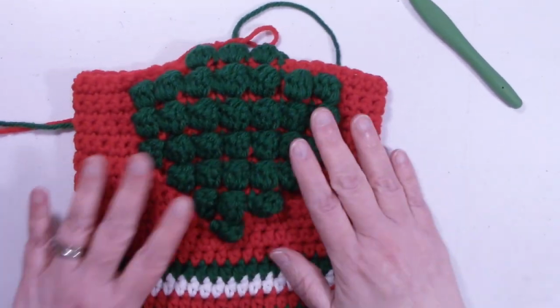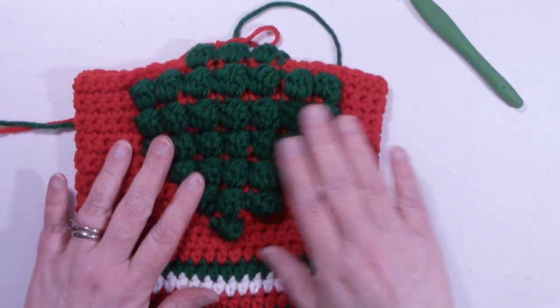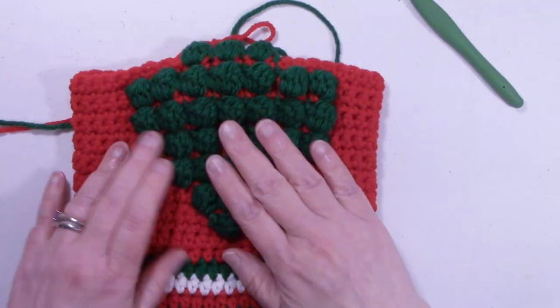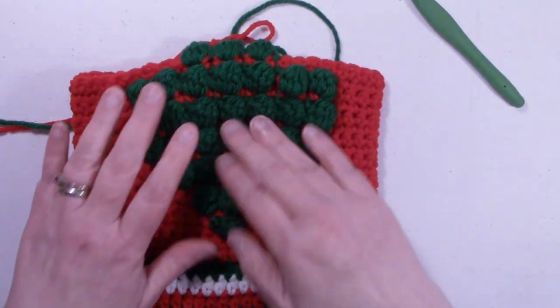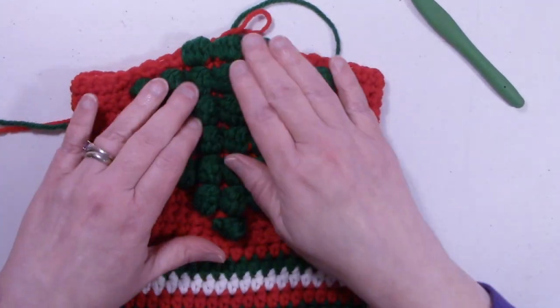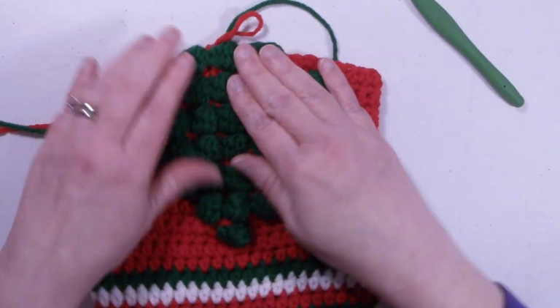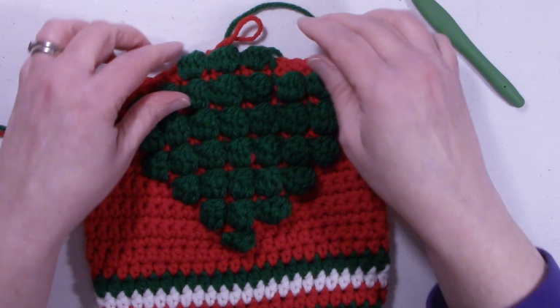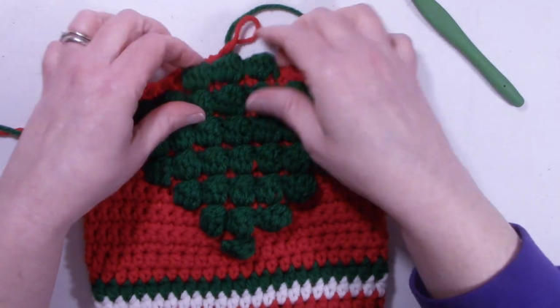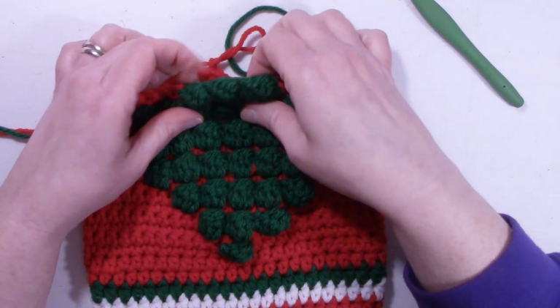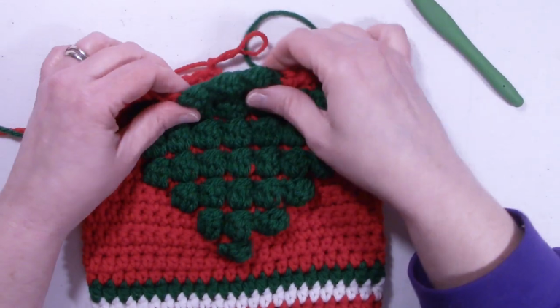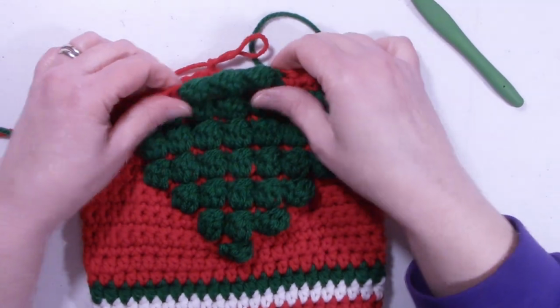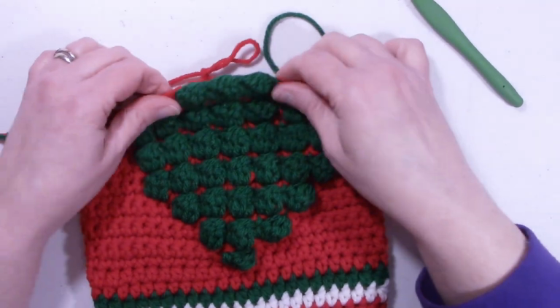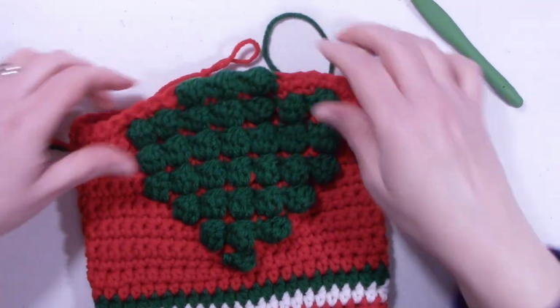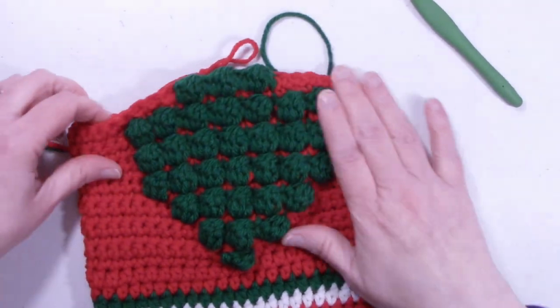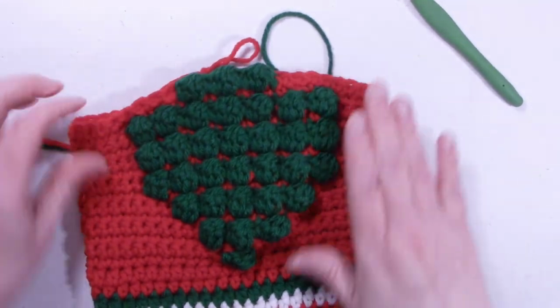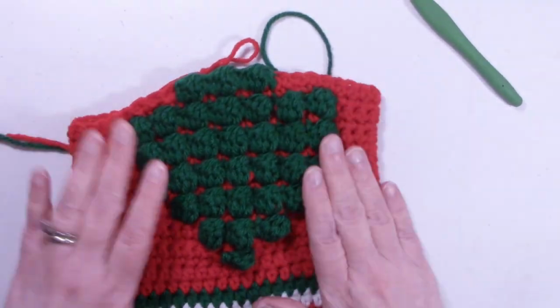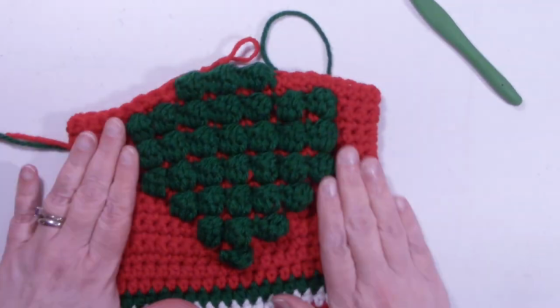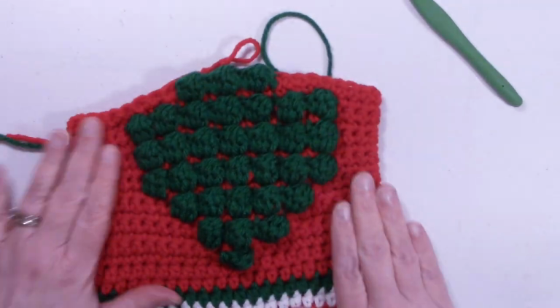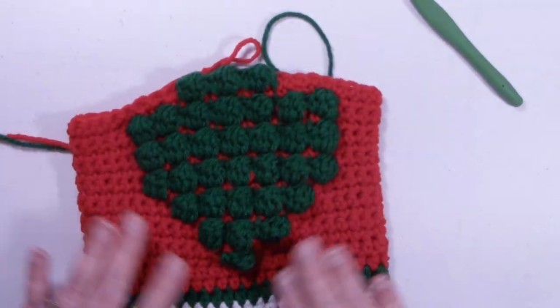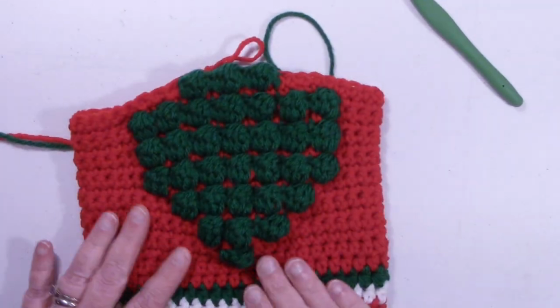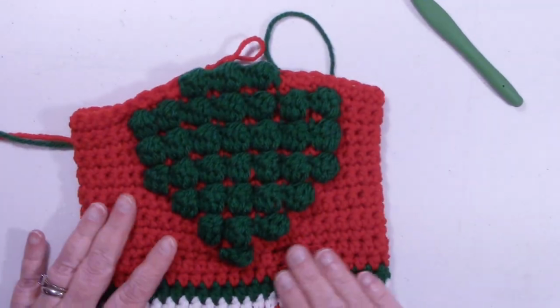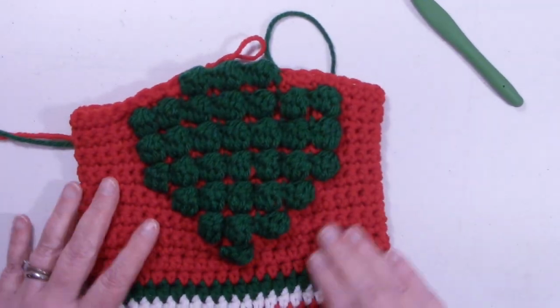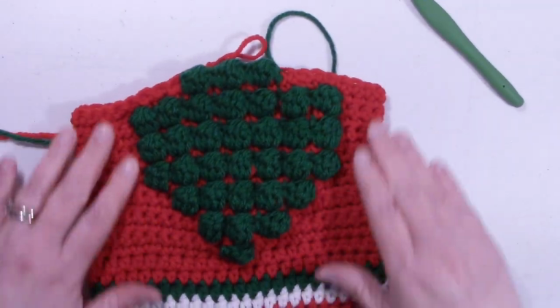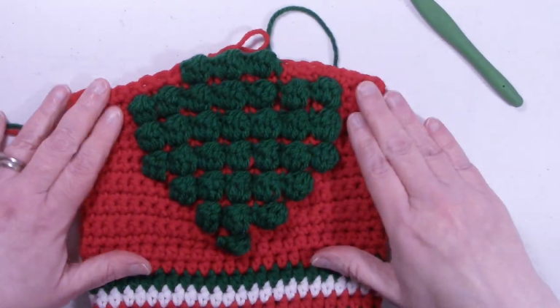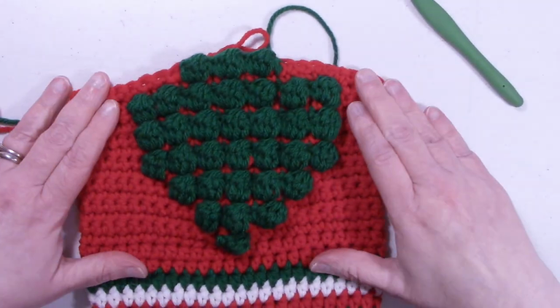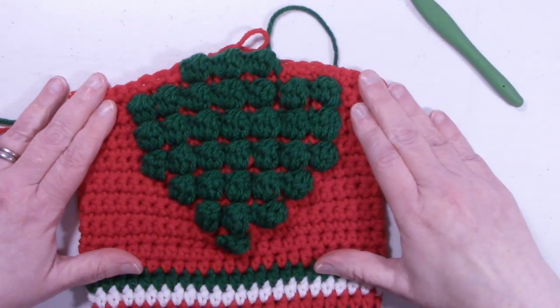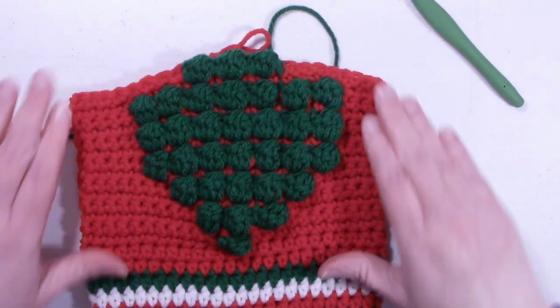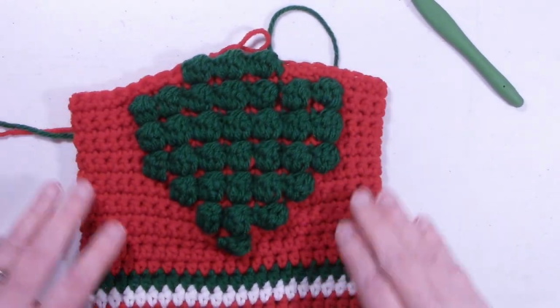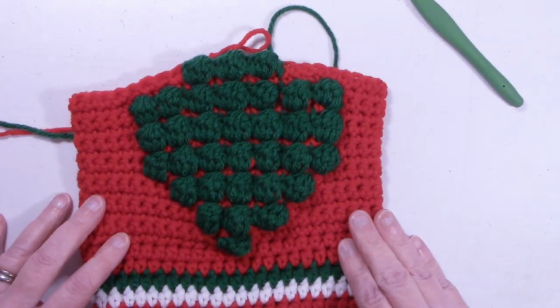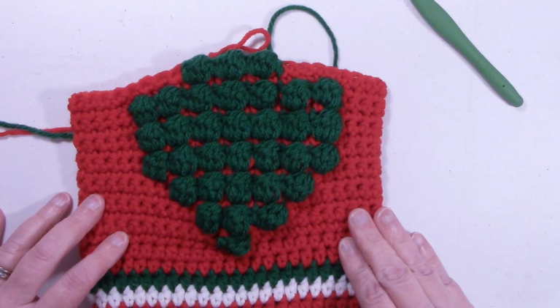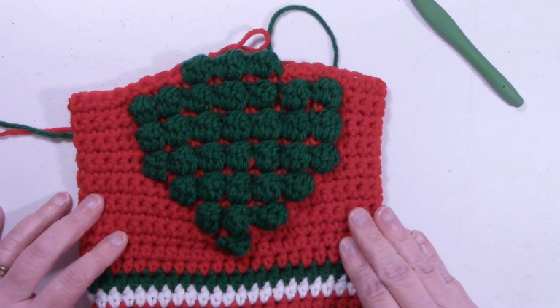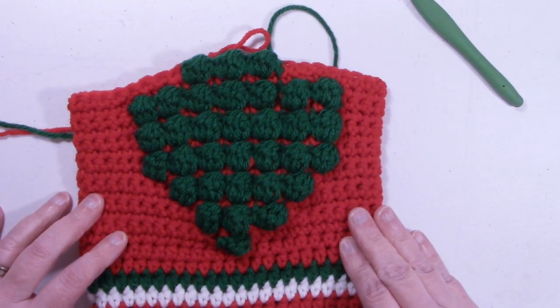So this is what your stocking should be looking like so far. This is what your work should be looking like.